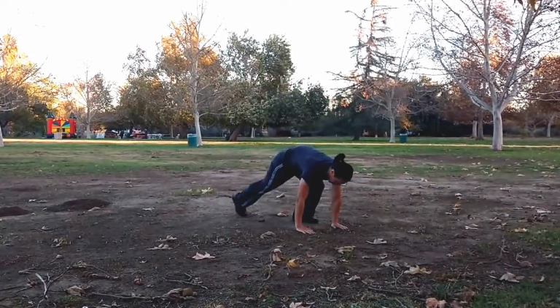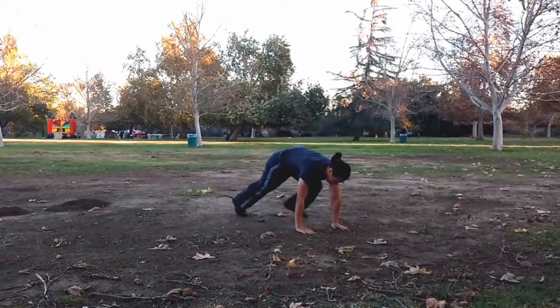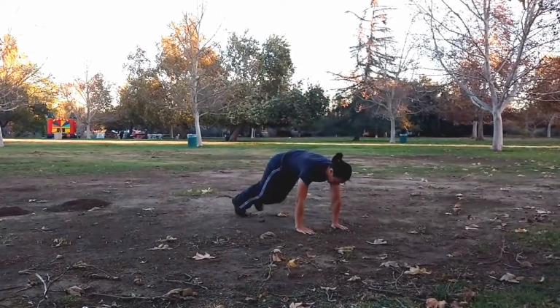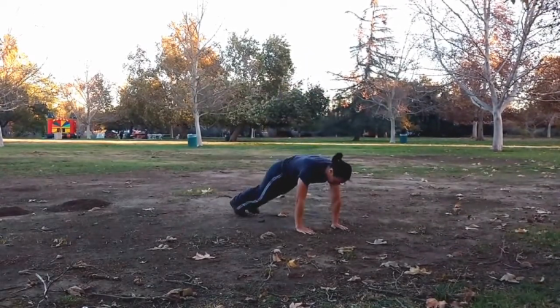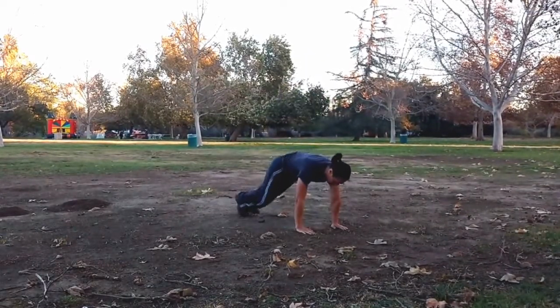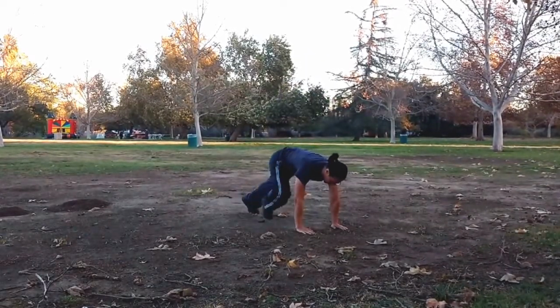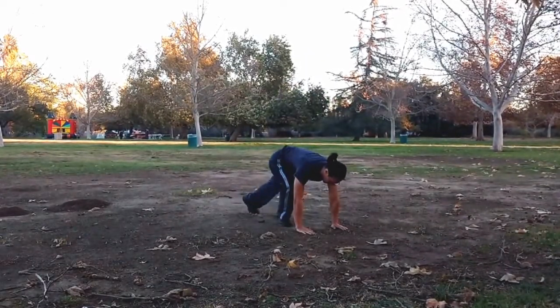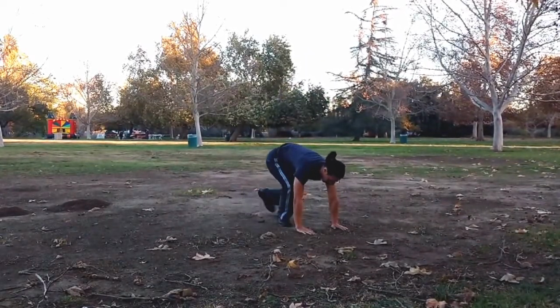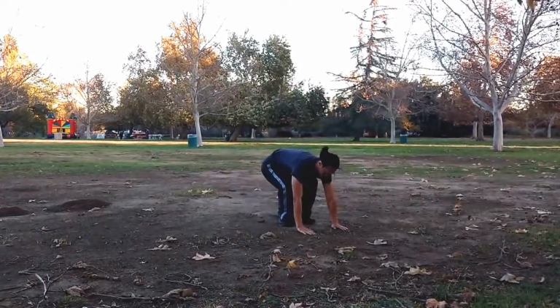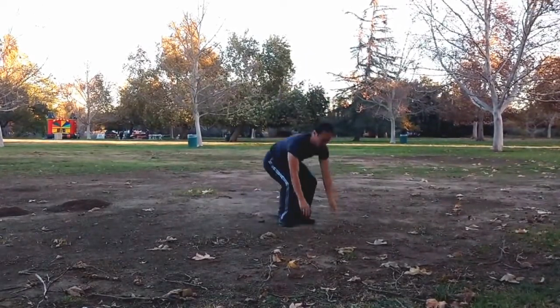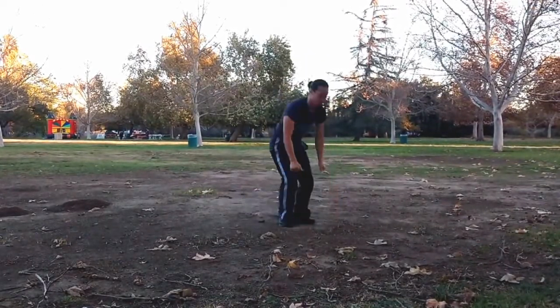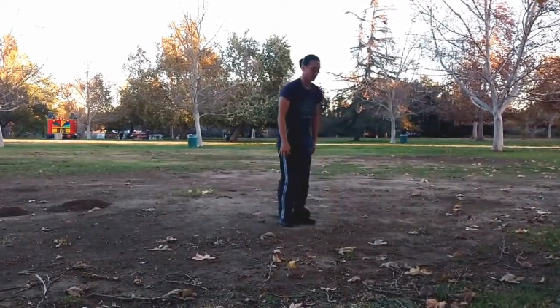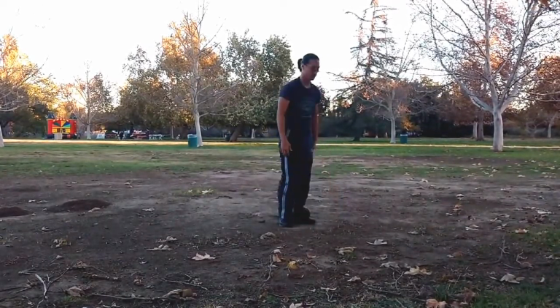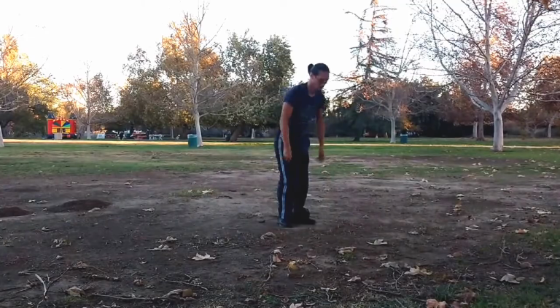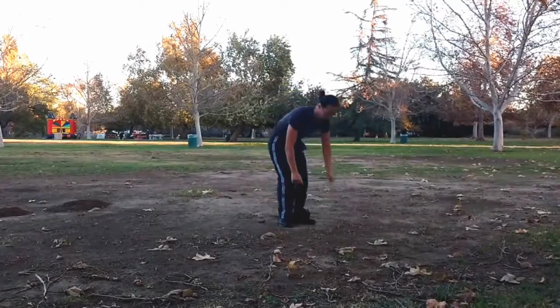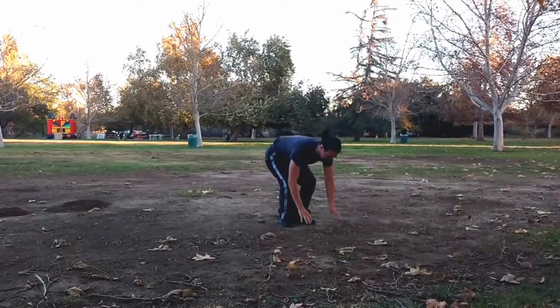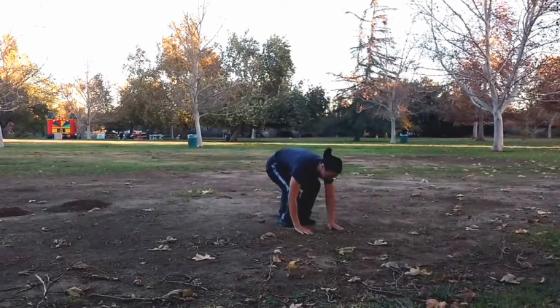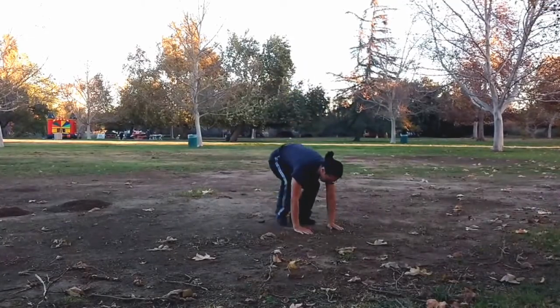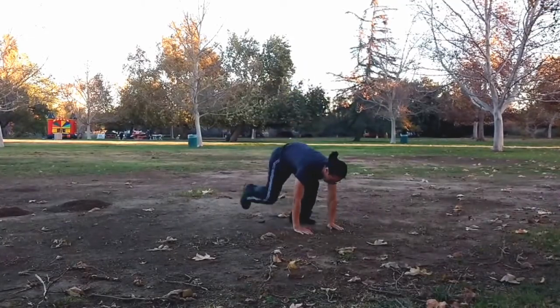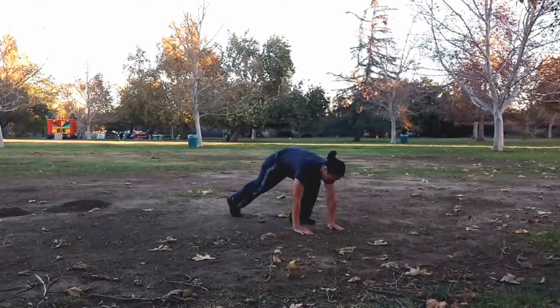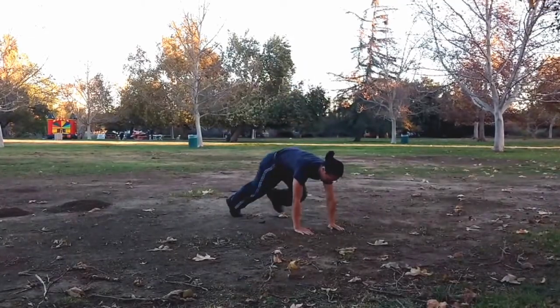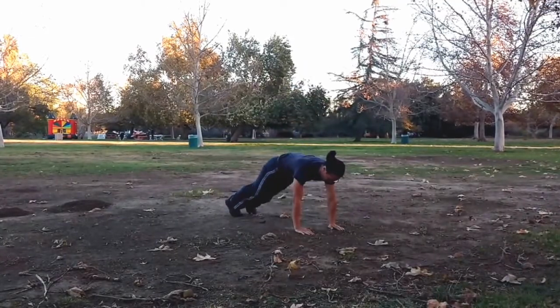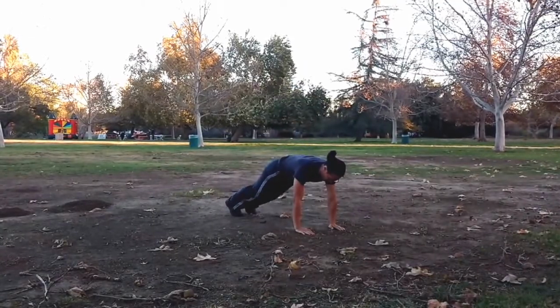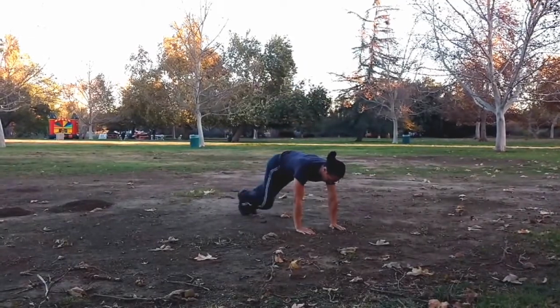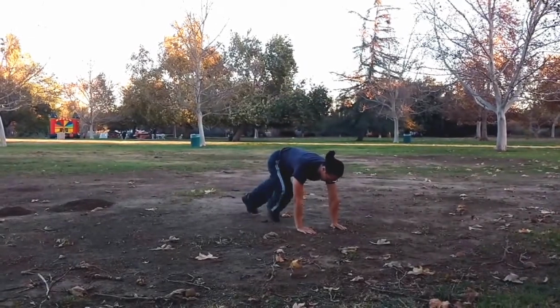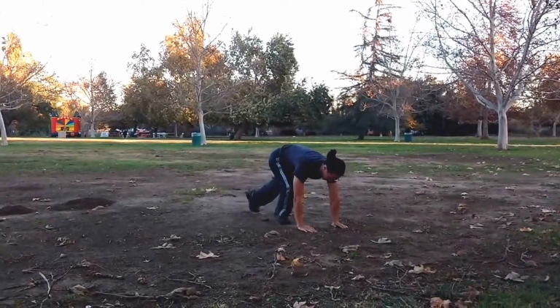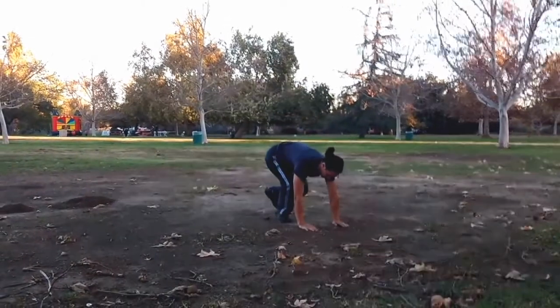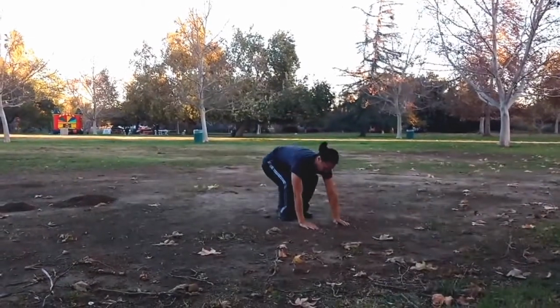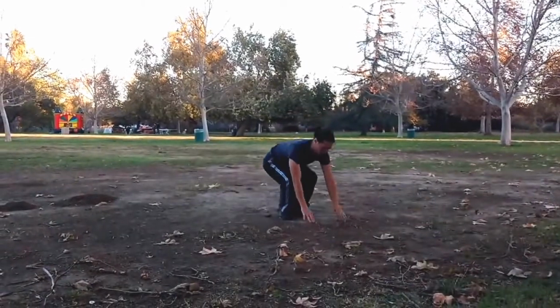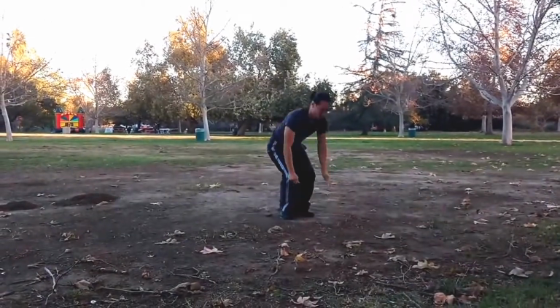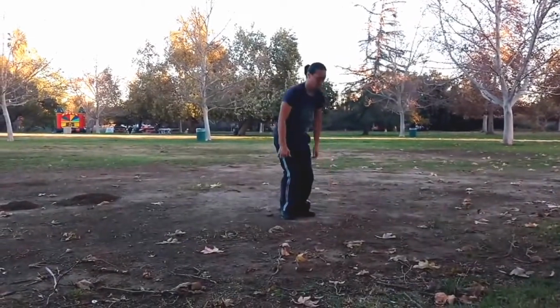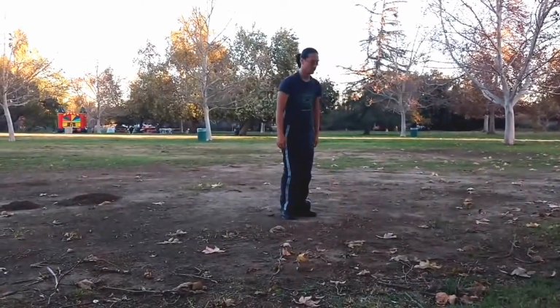If jumping your feet back is too difficult, you can step back into position until your fitness improves. This is the beginner burpee motion.